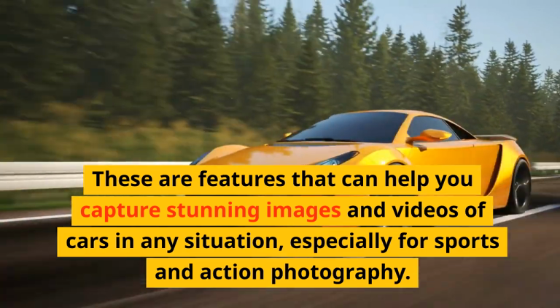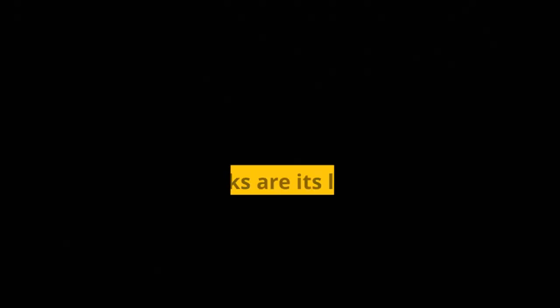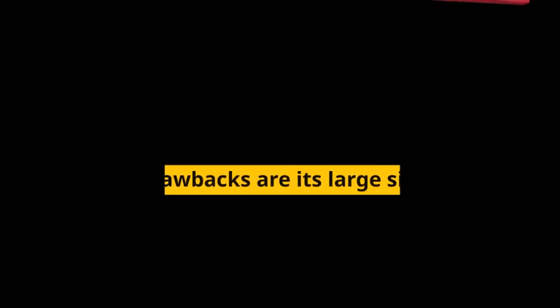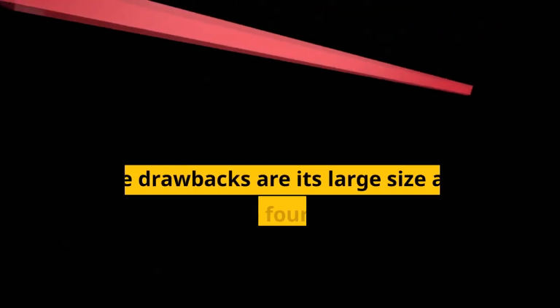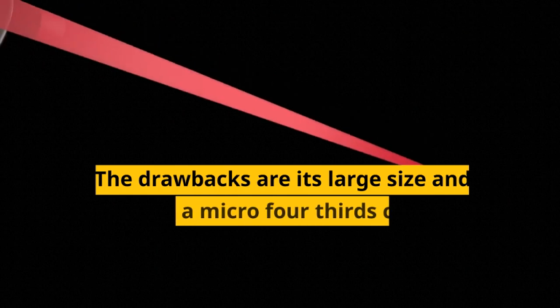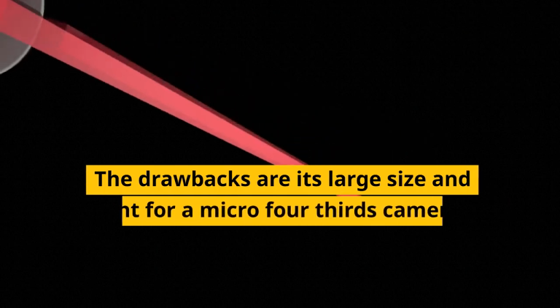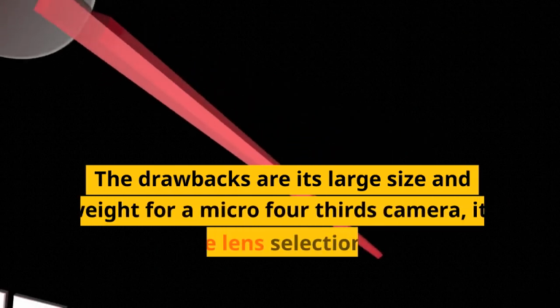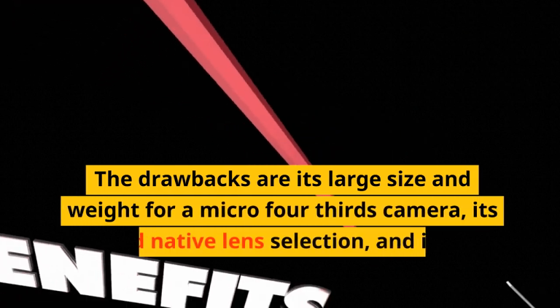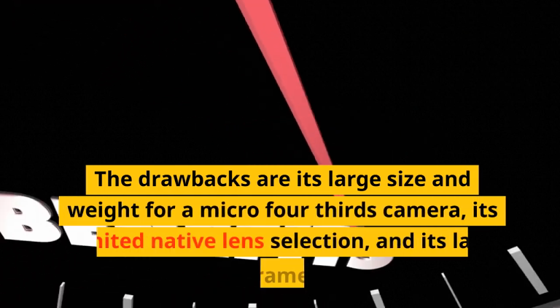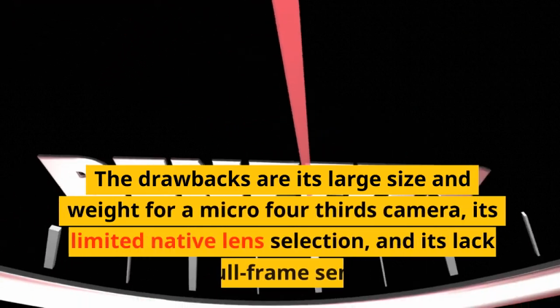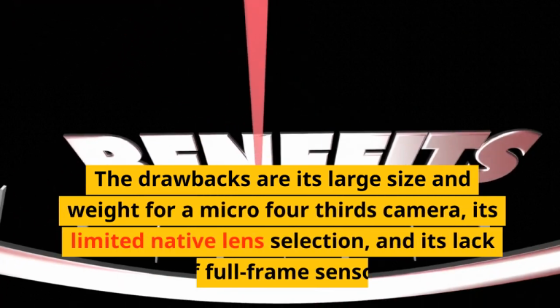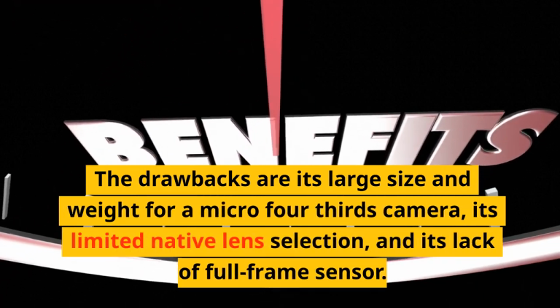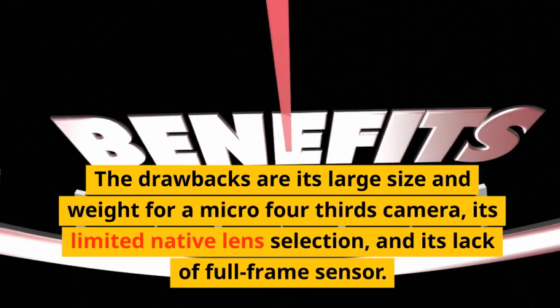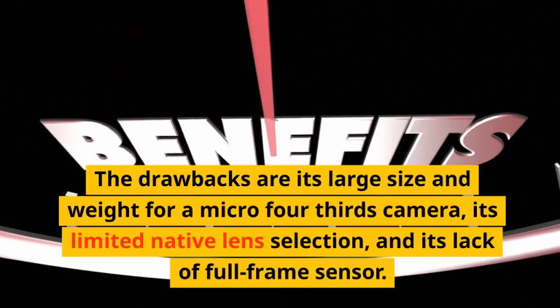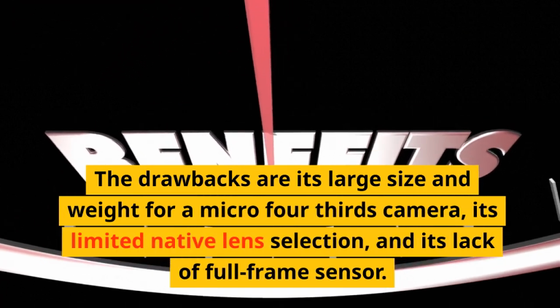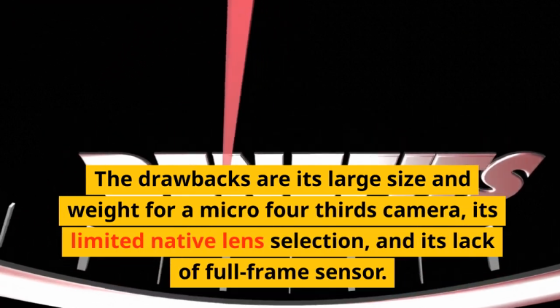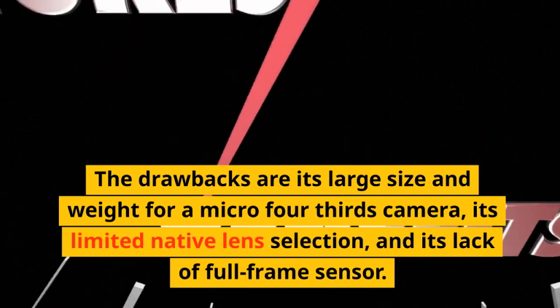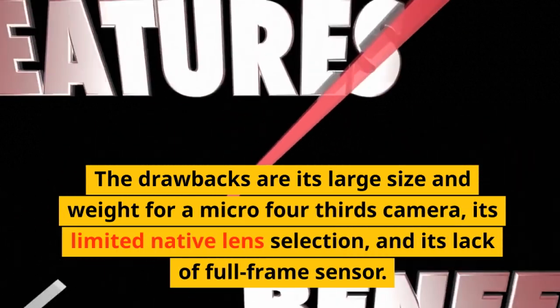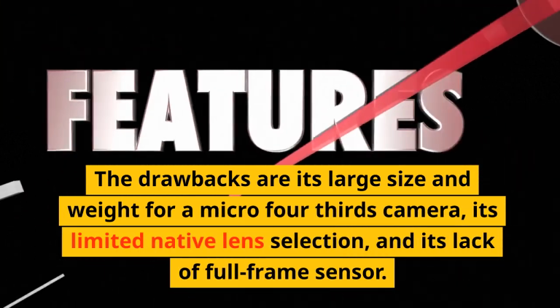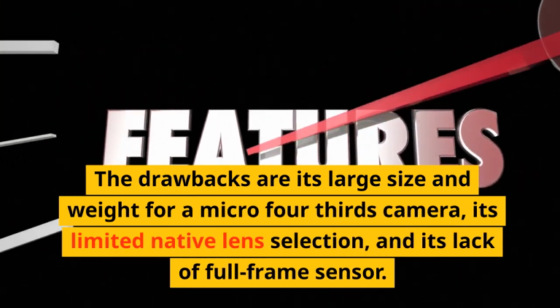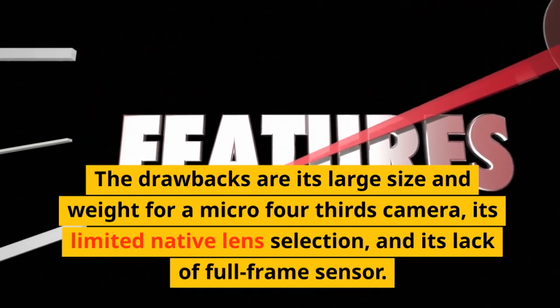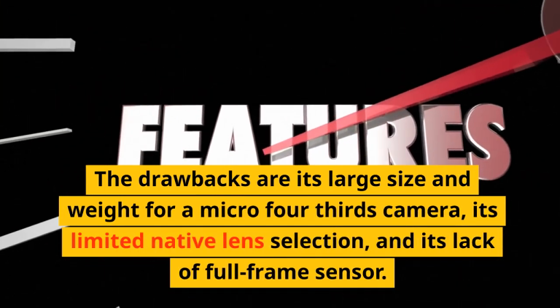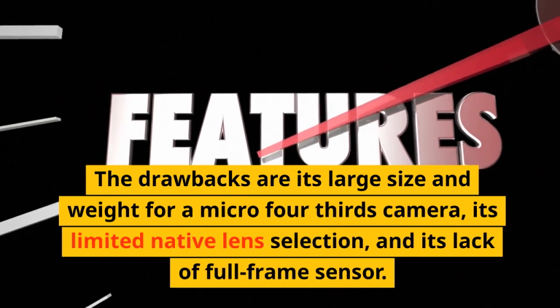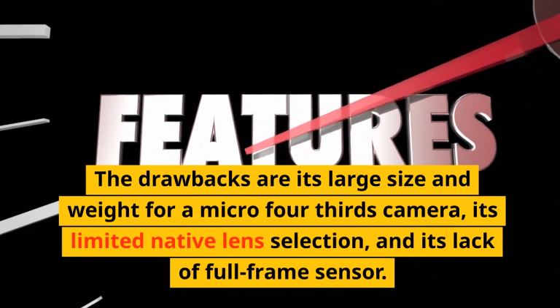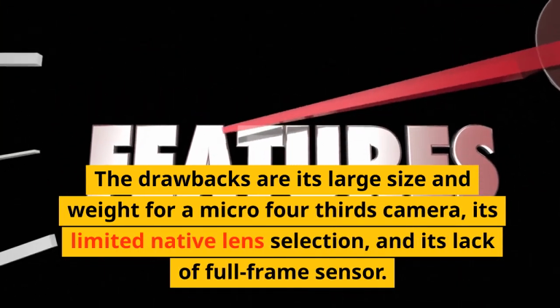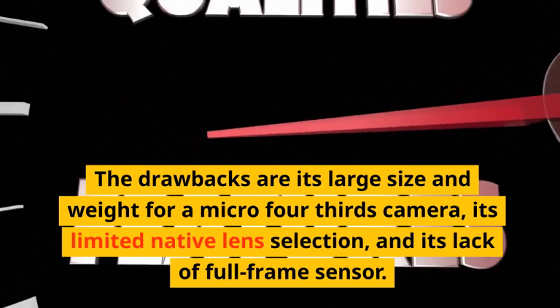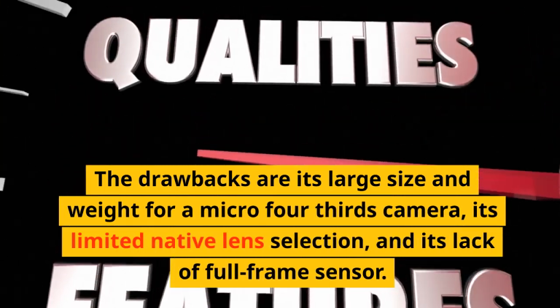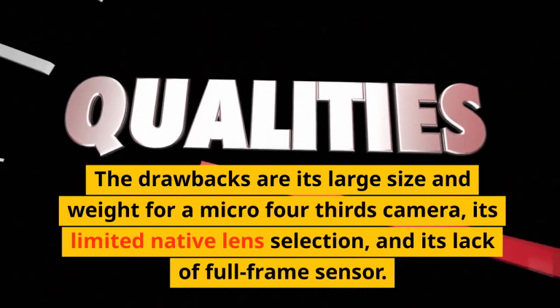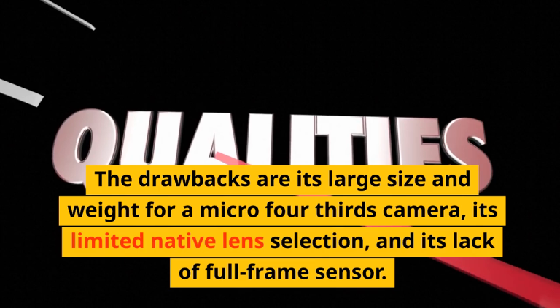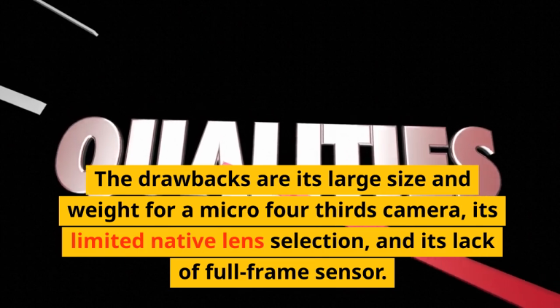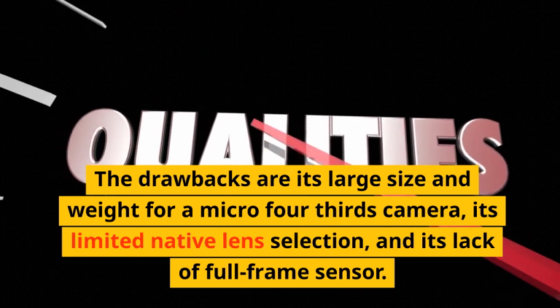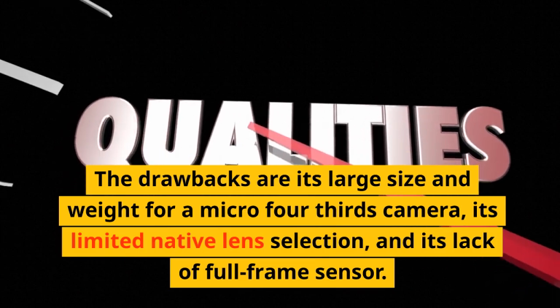The drawbacks are its large size and weight for a Micro Four Thirds camera, its limited native lens selection, and its lack of a full-frame sensor.